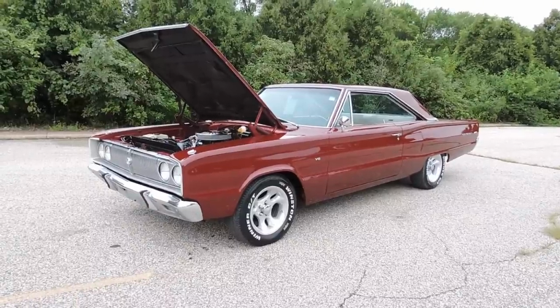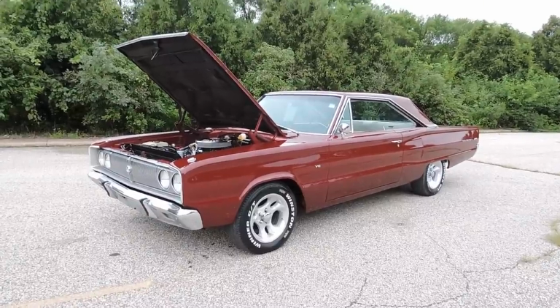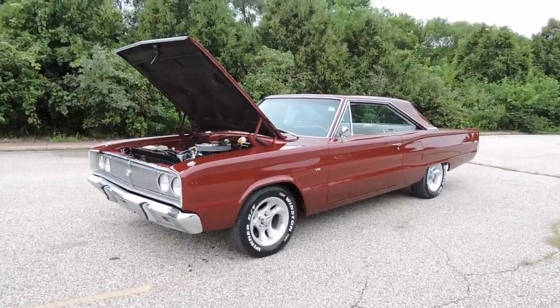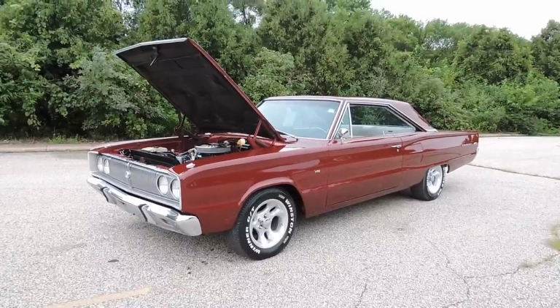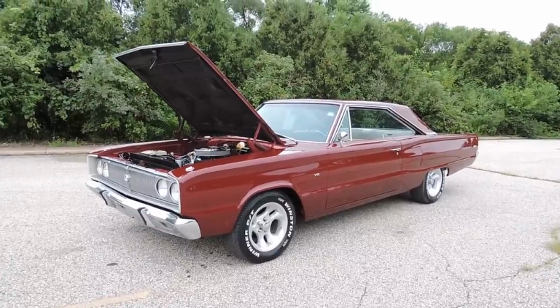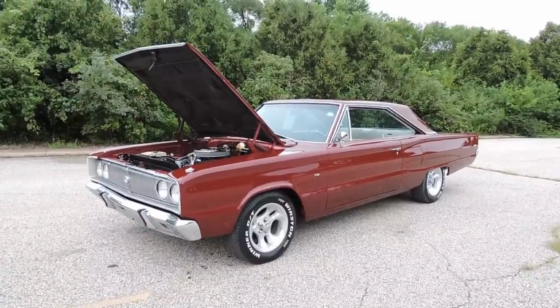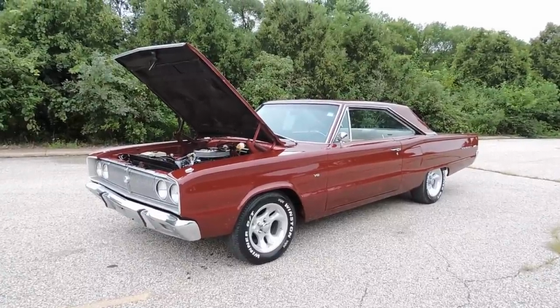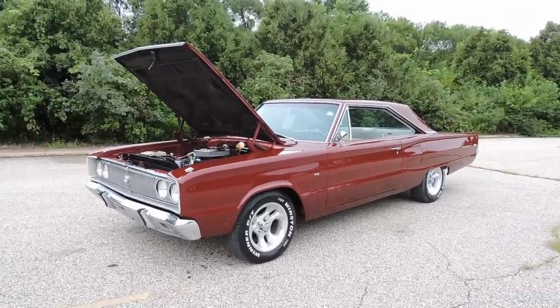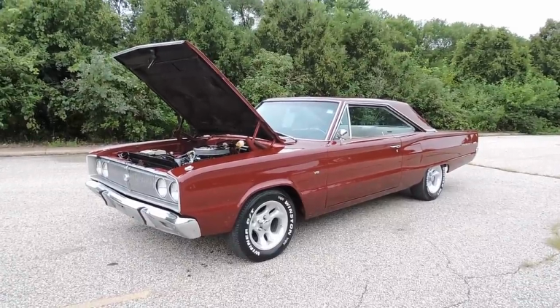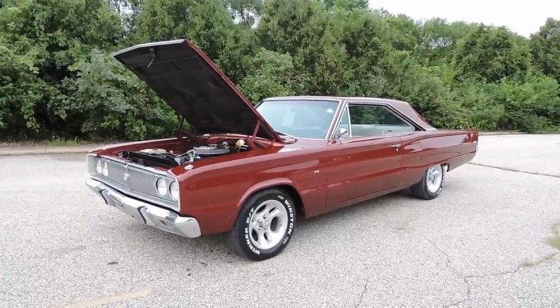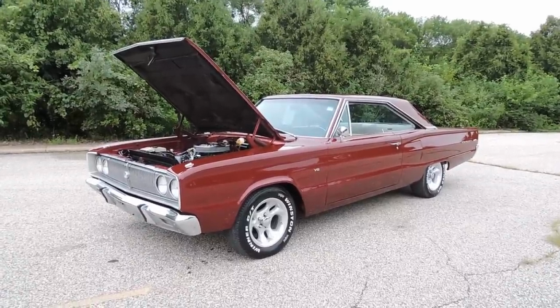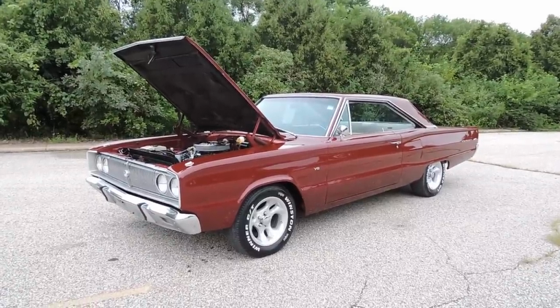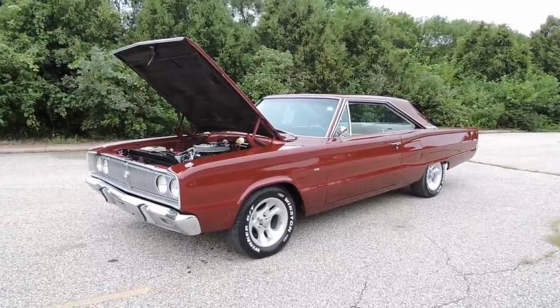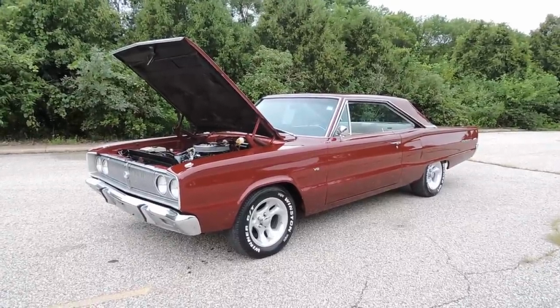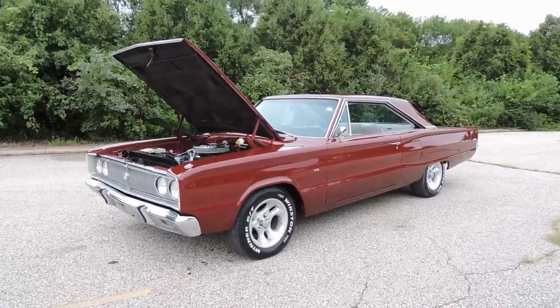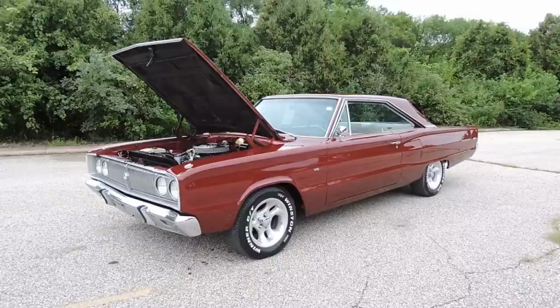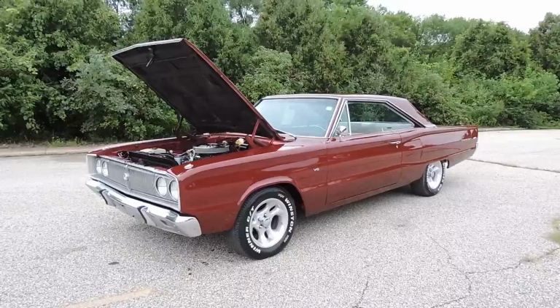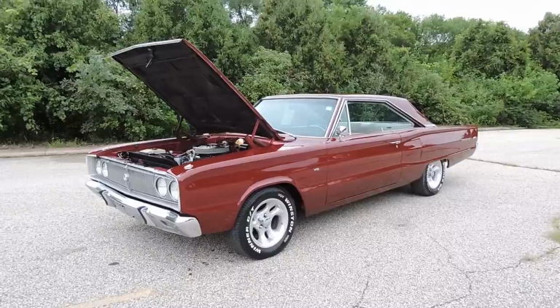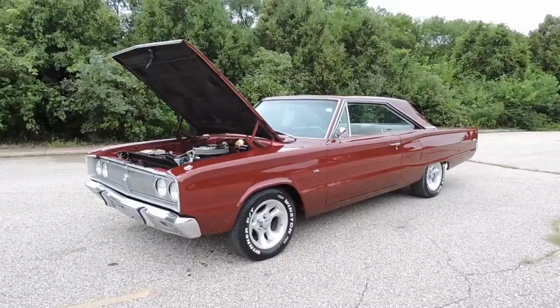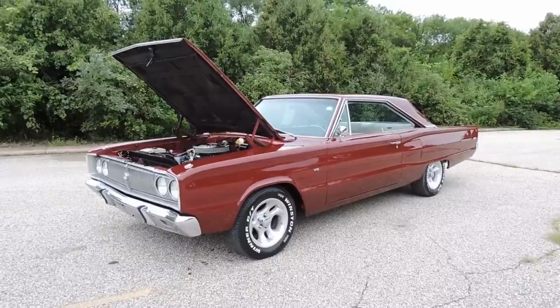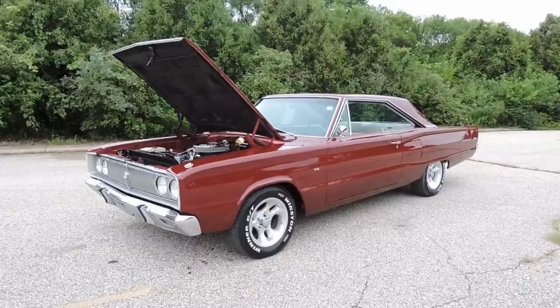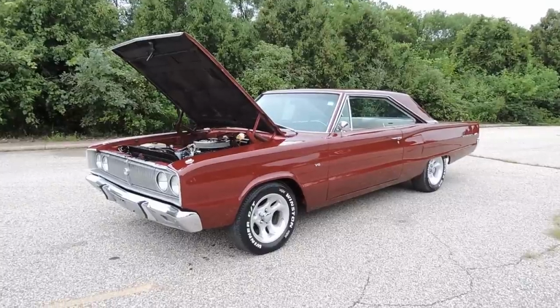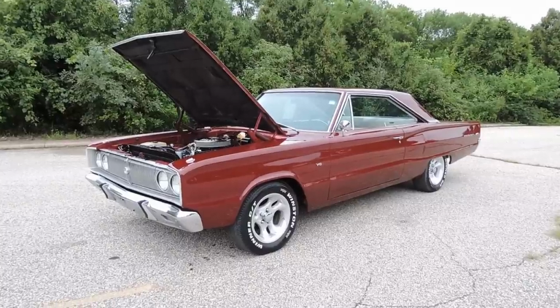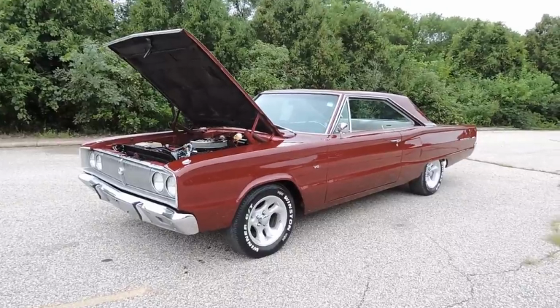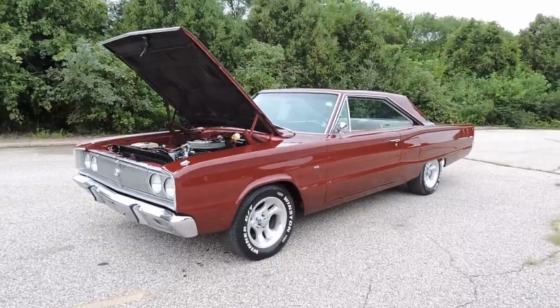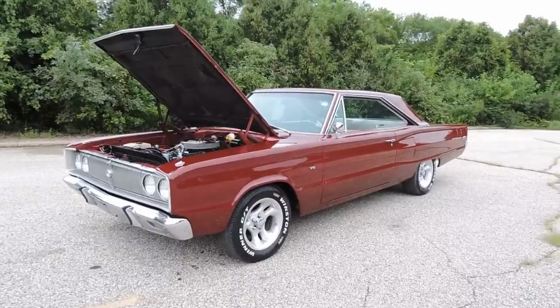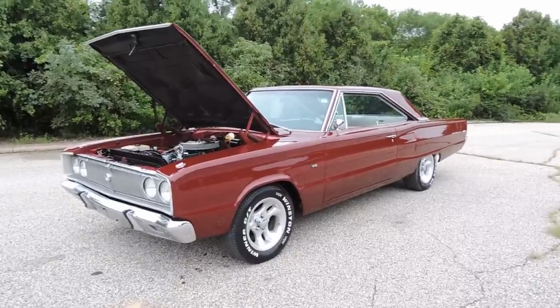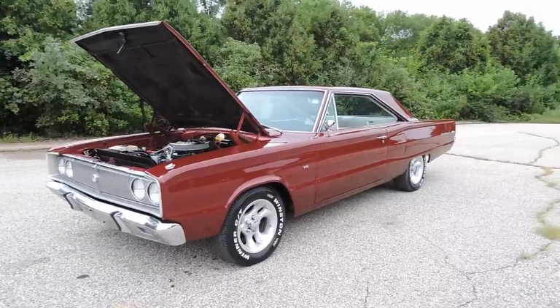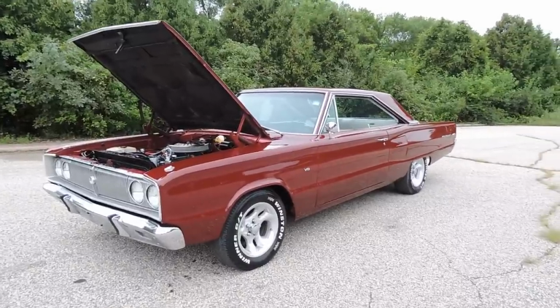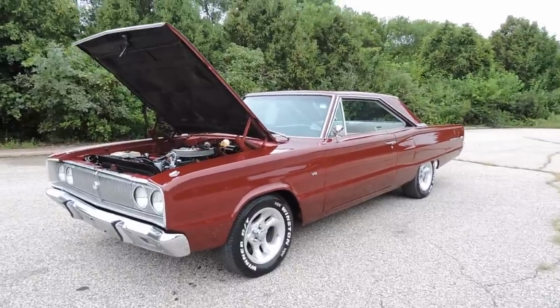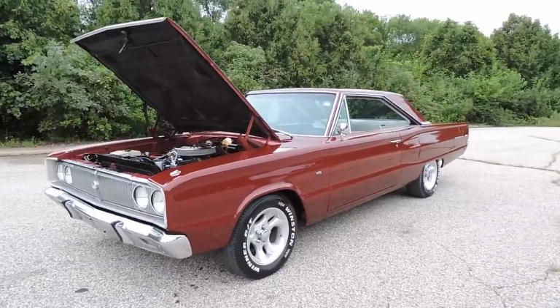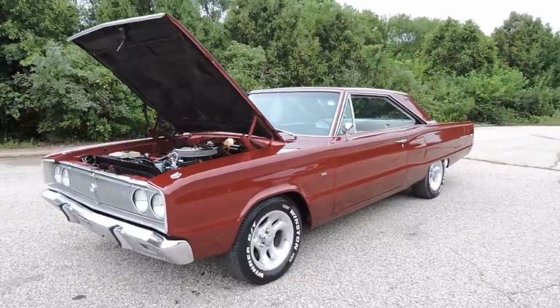This is a 1967 Dodge Coronet 440. Very, very straight body.